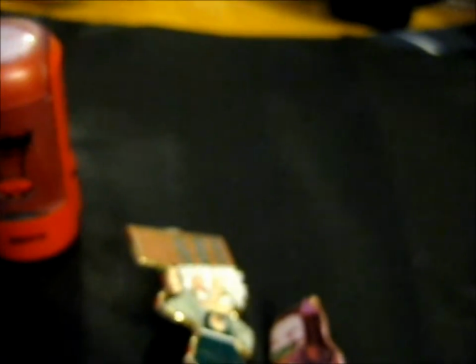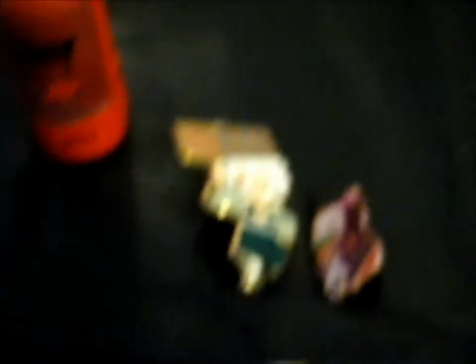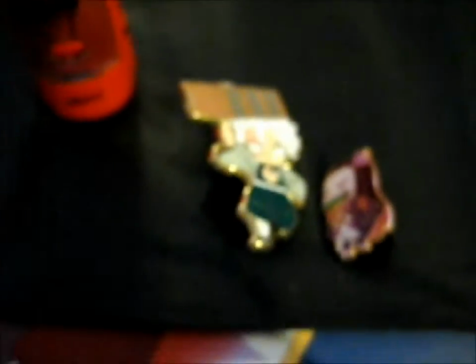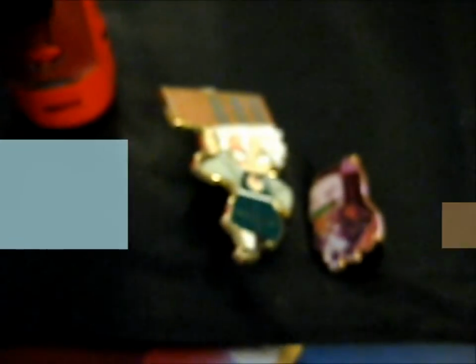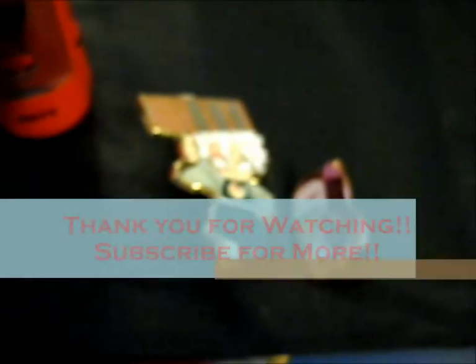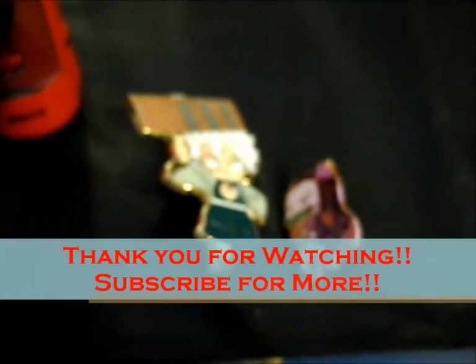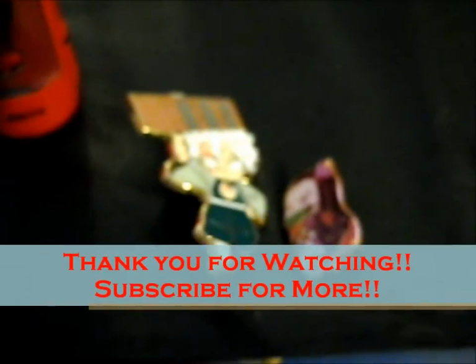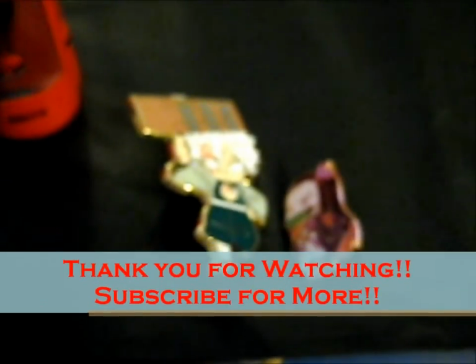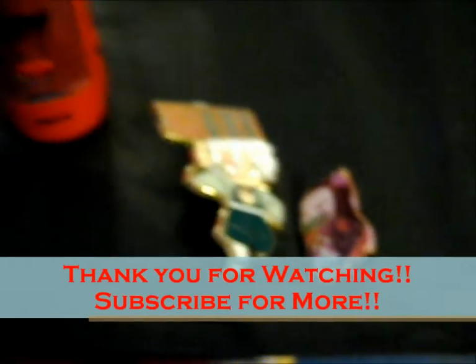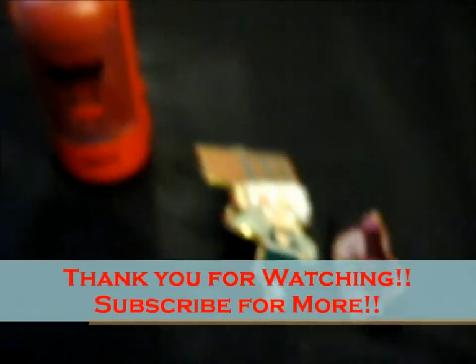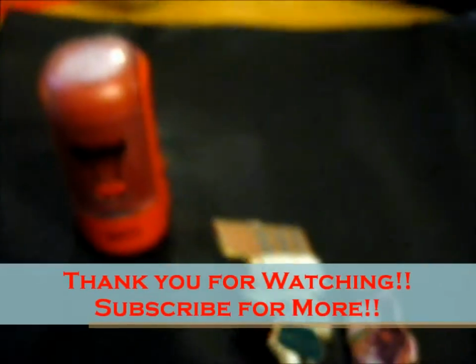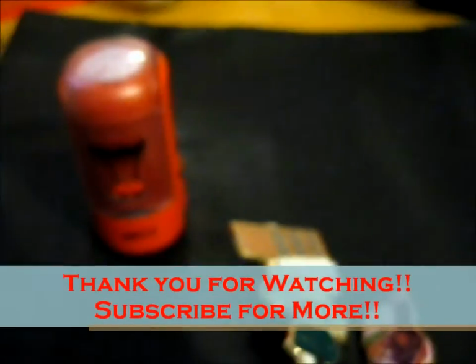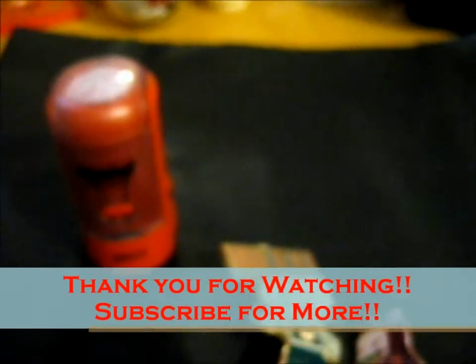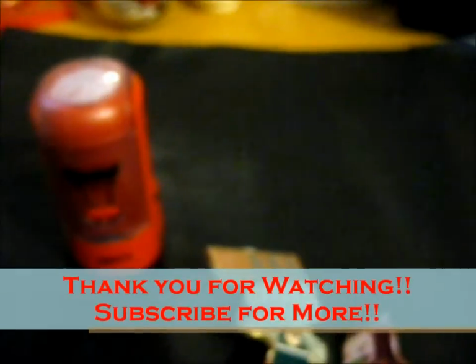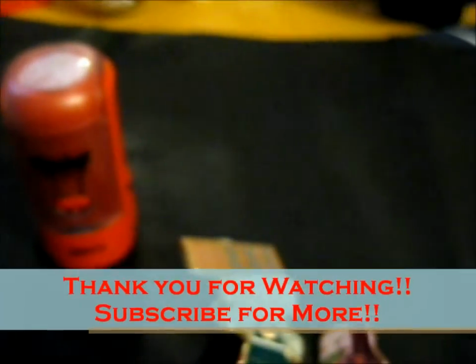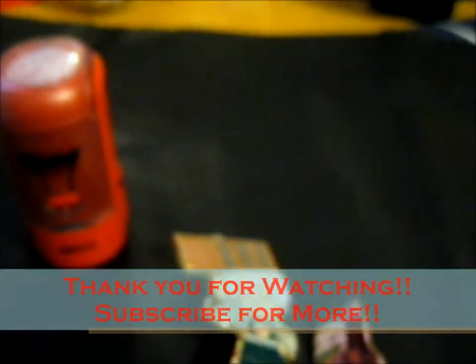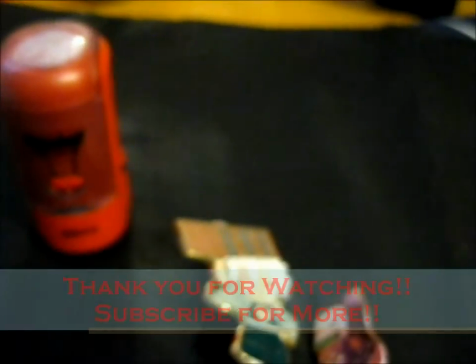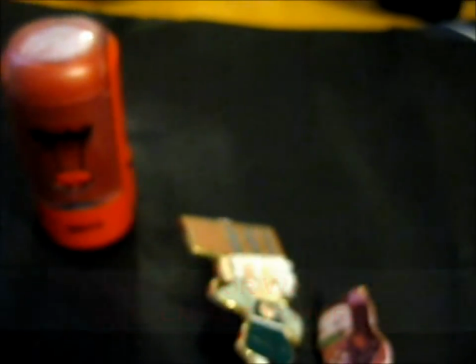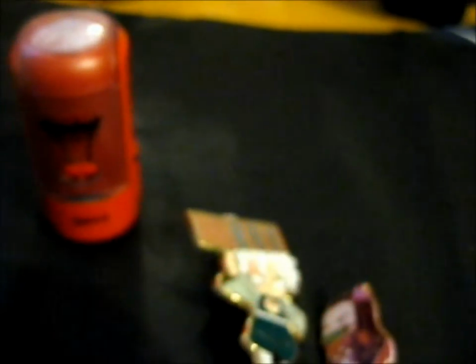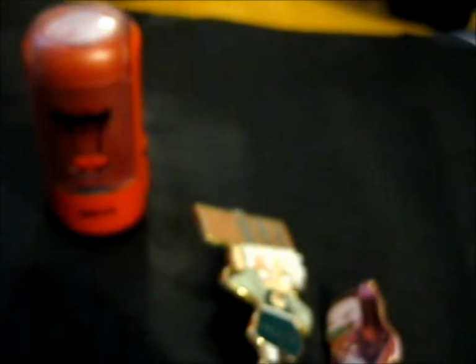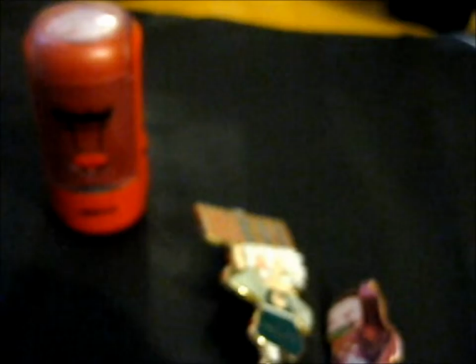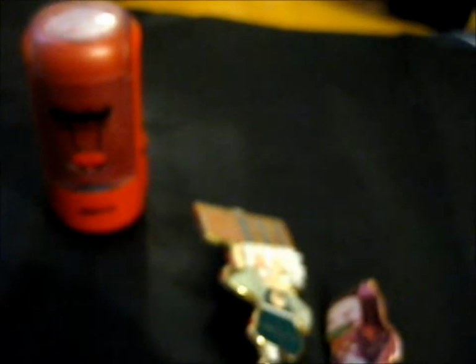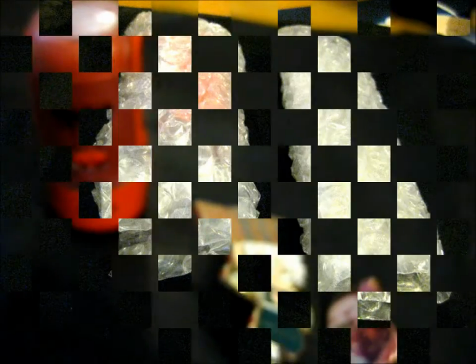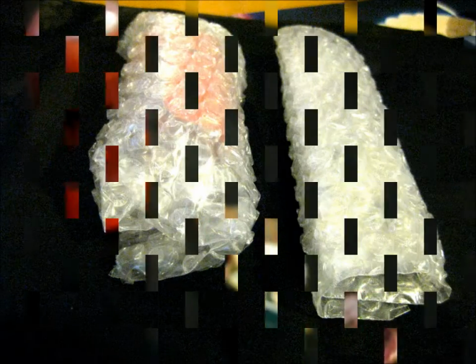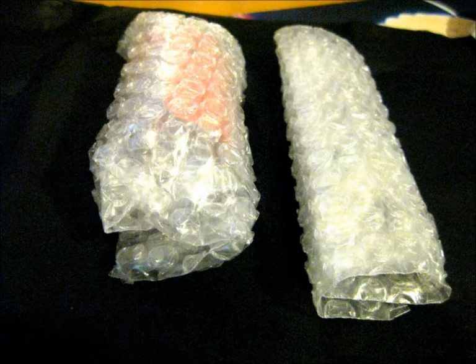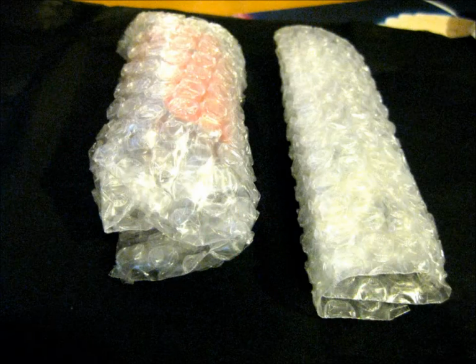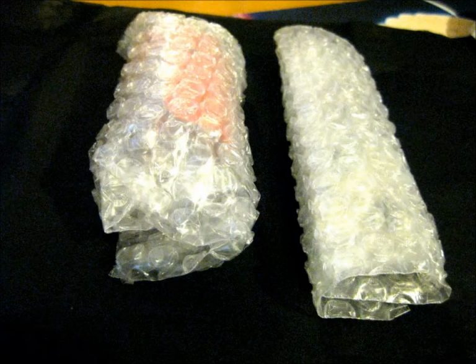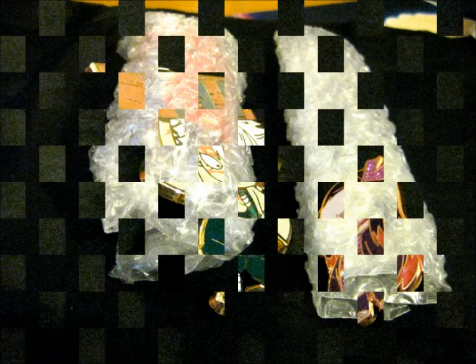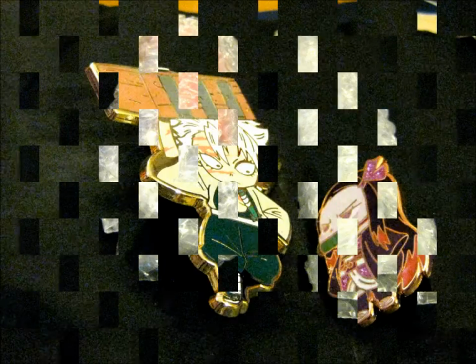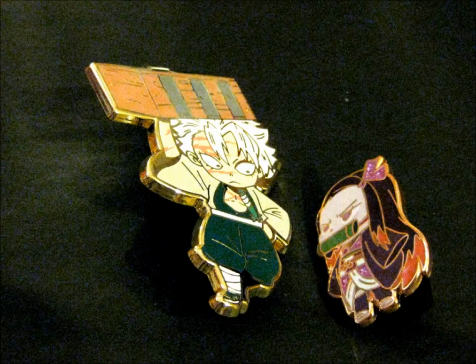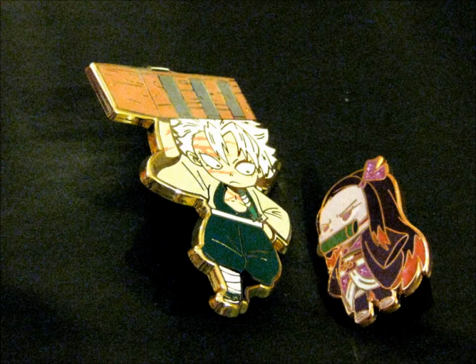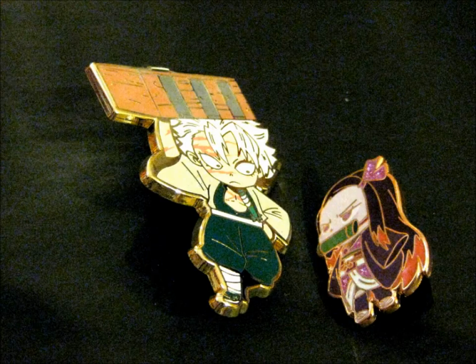Thank you for watching. If you like it, subscribe for more — ring the bell and pull the notifications. Let's do it.